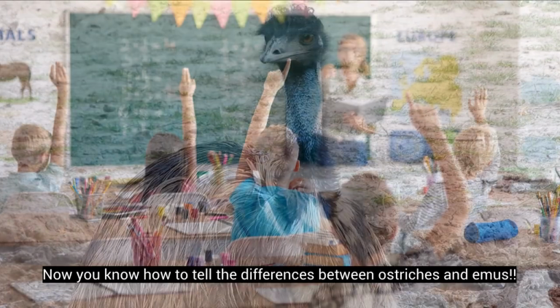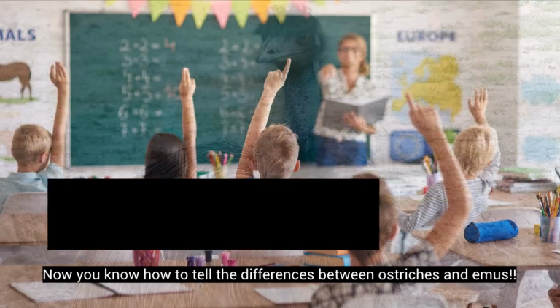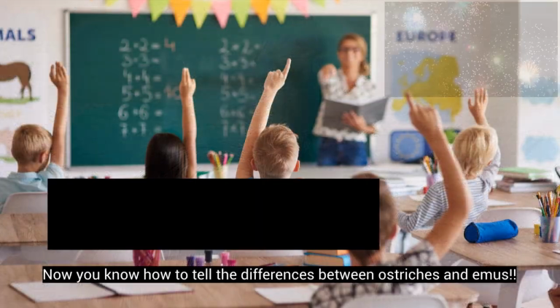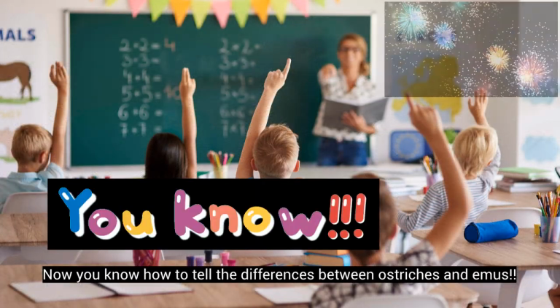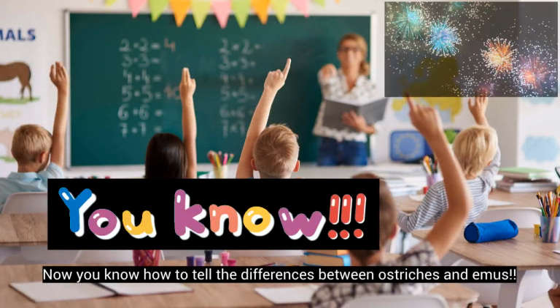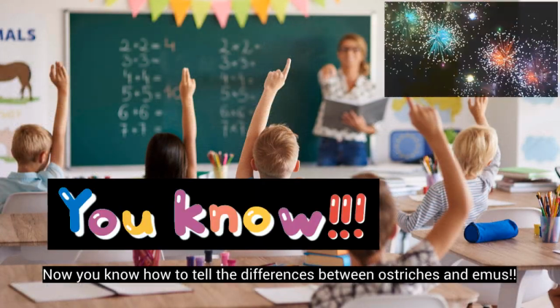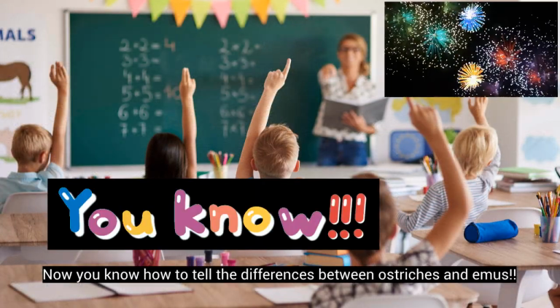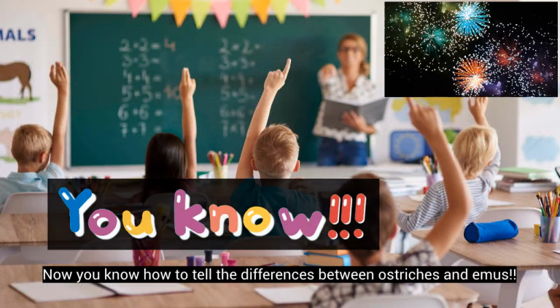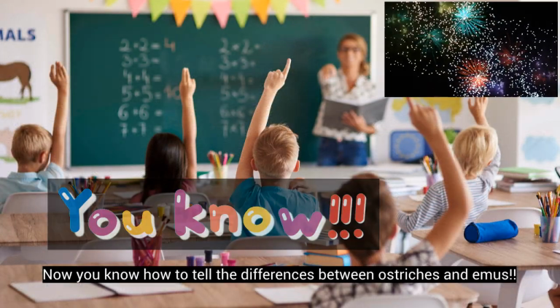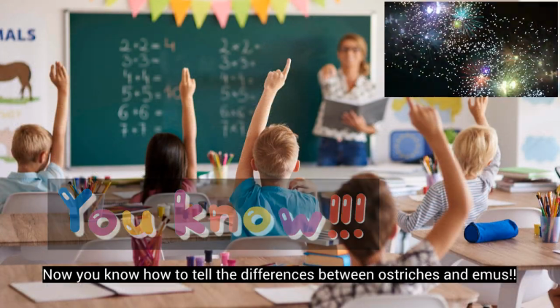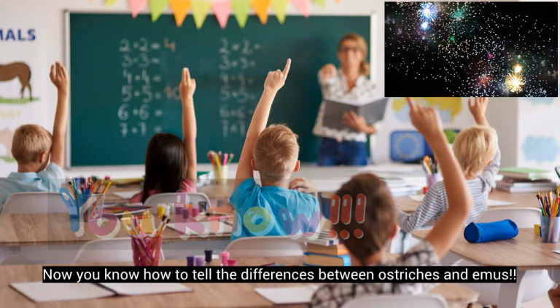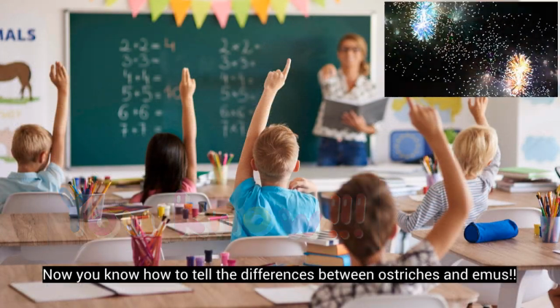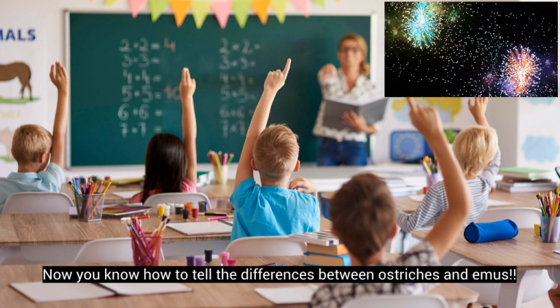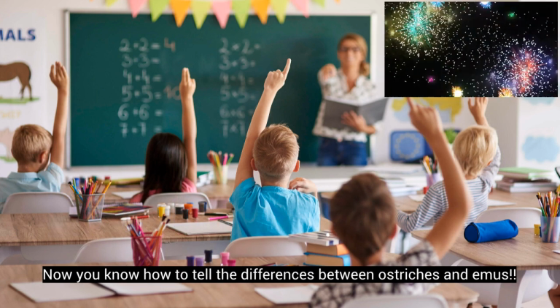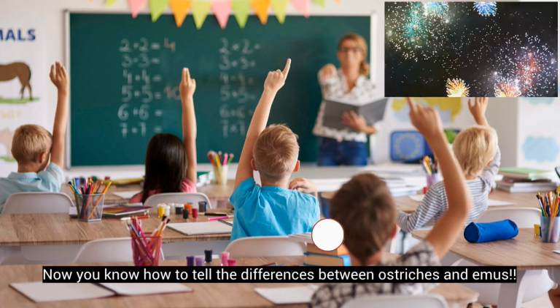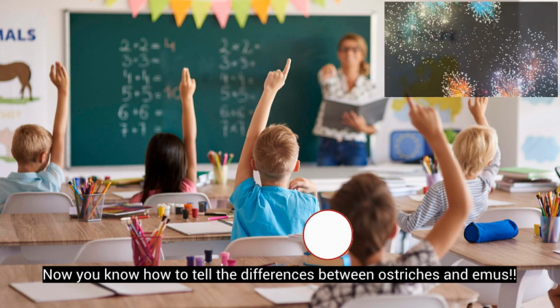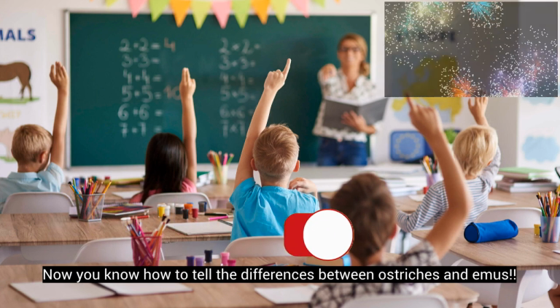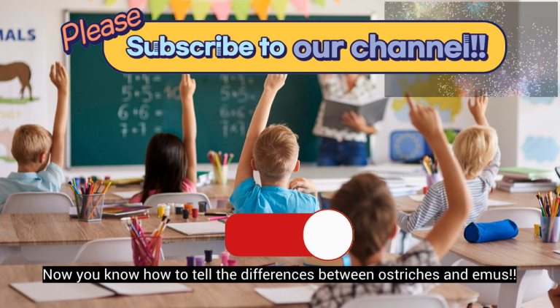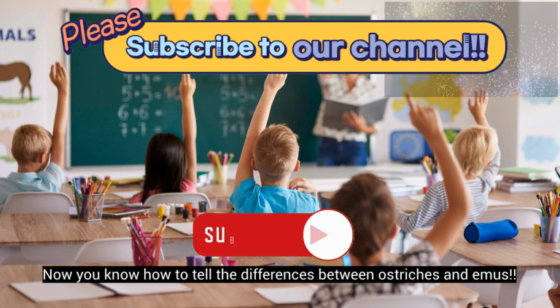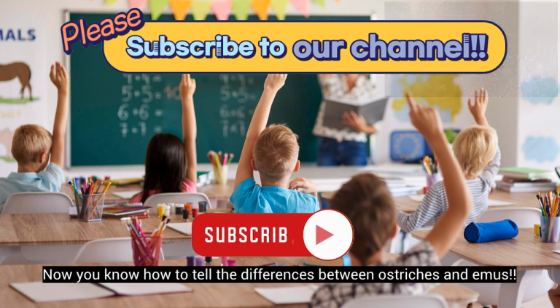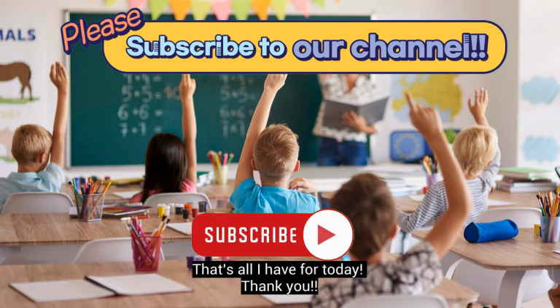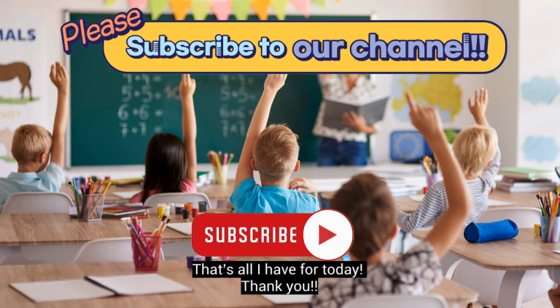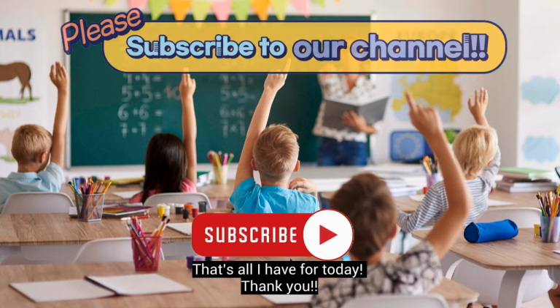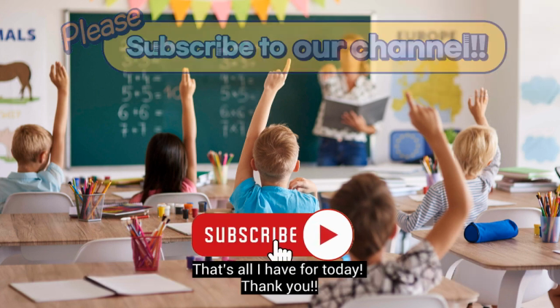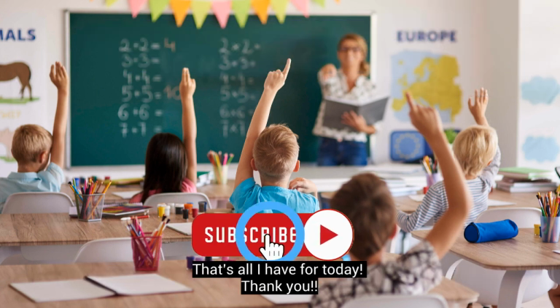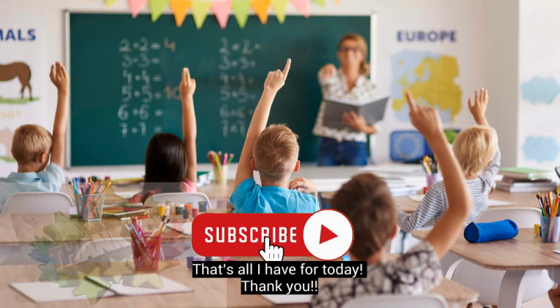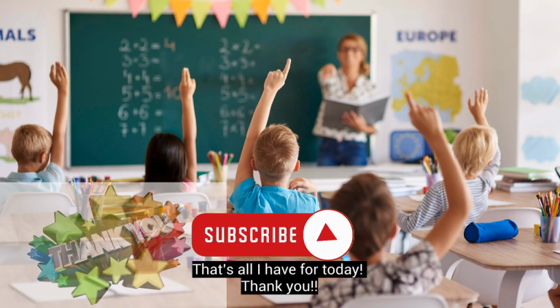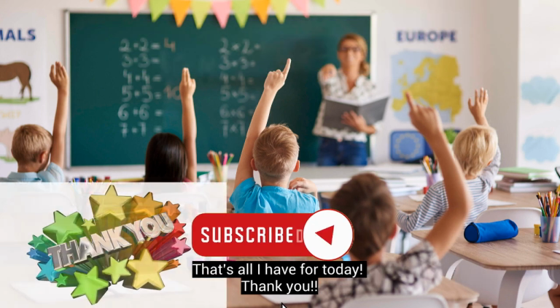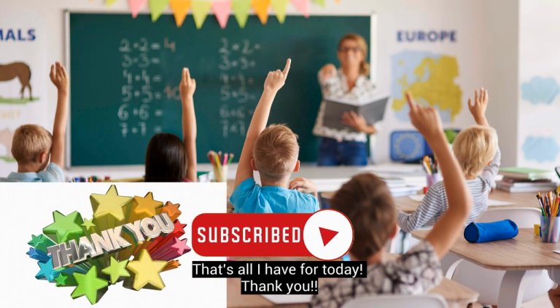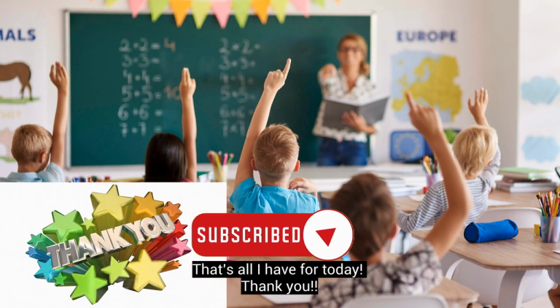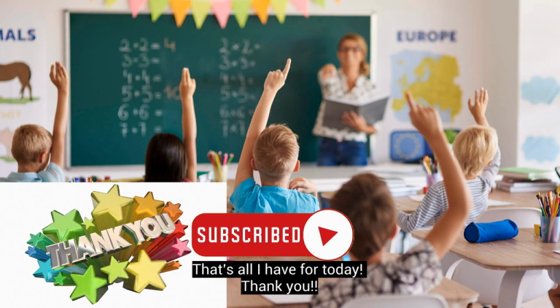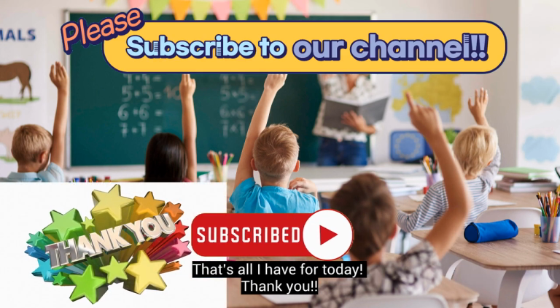Now you know how to tell the differences between ostriches and emus. That's all I have for today. Thank you!